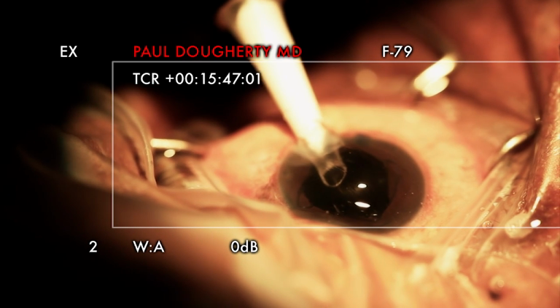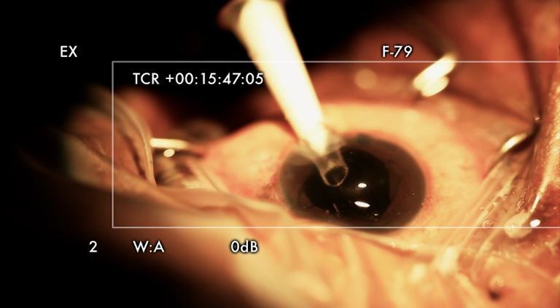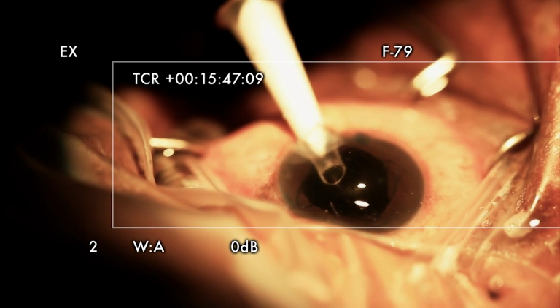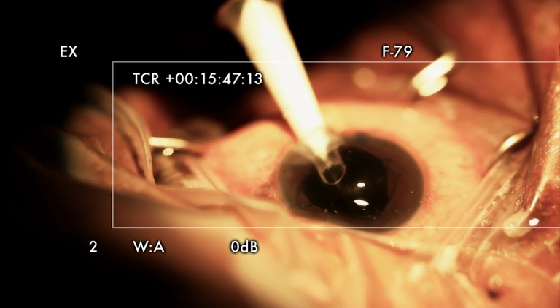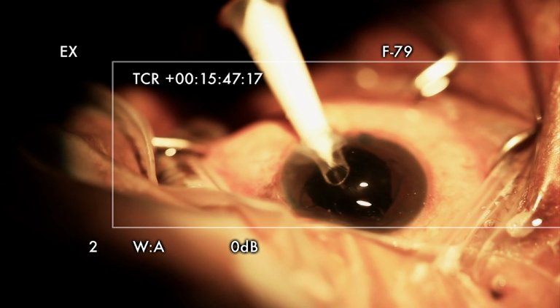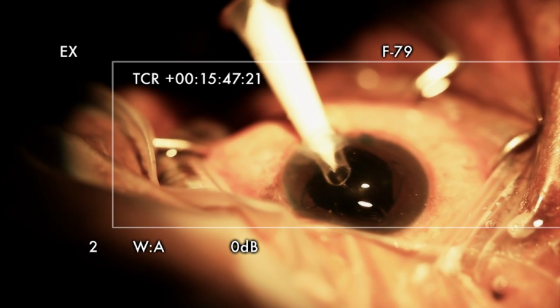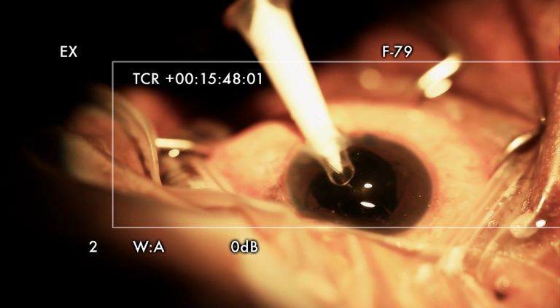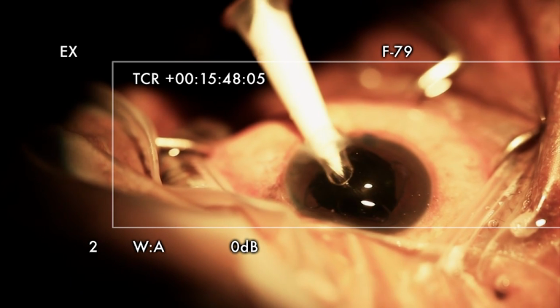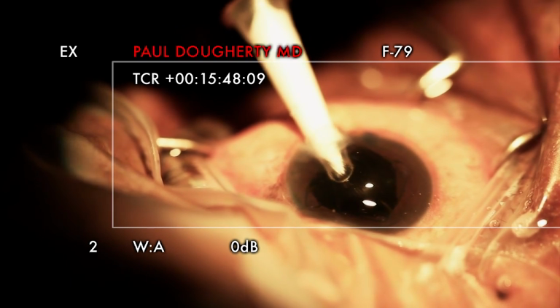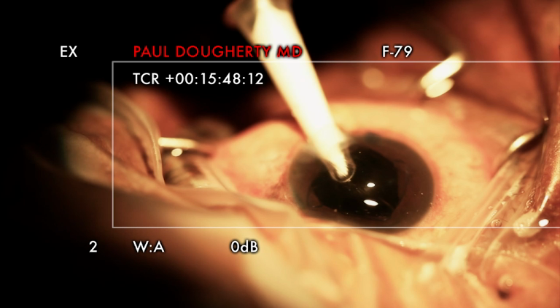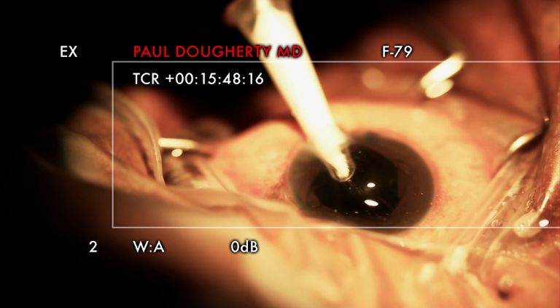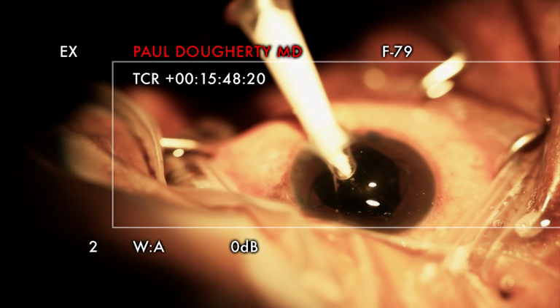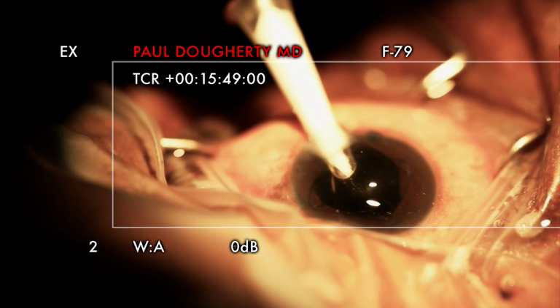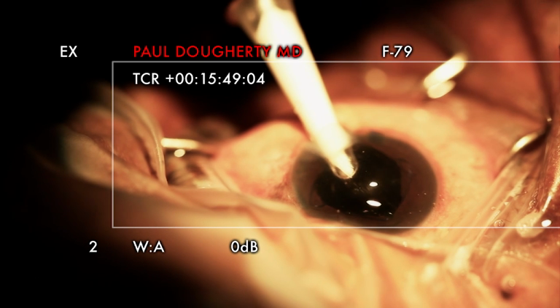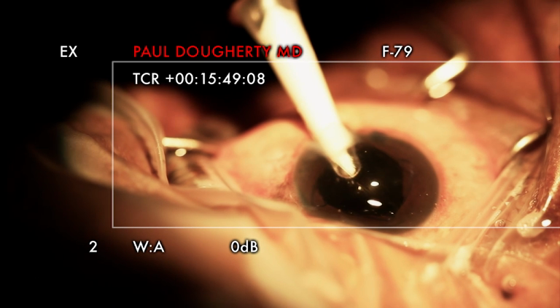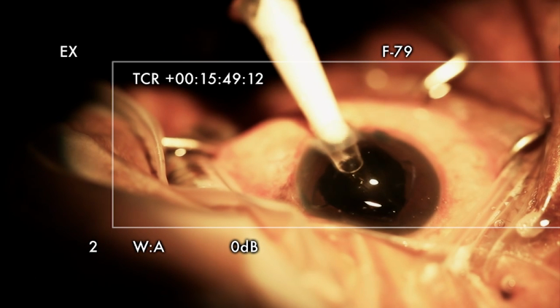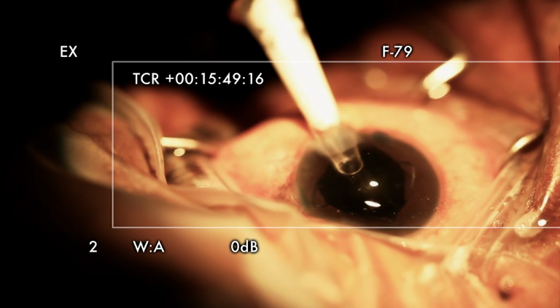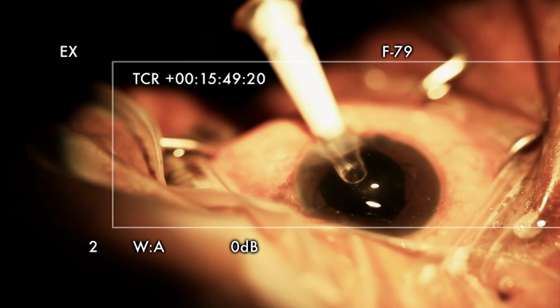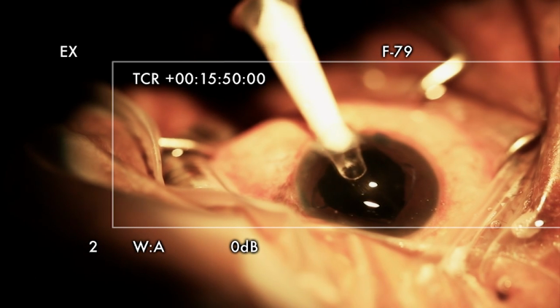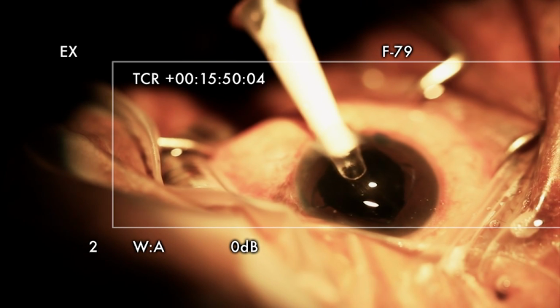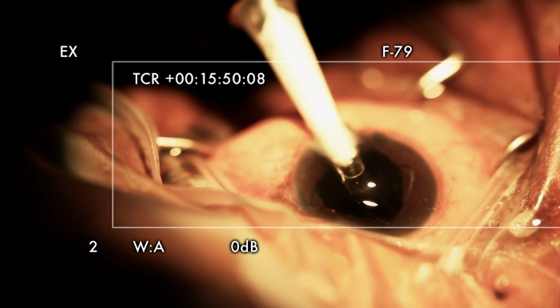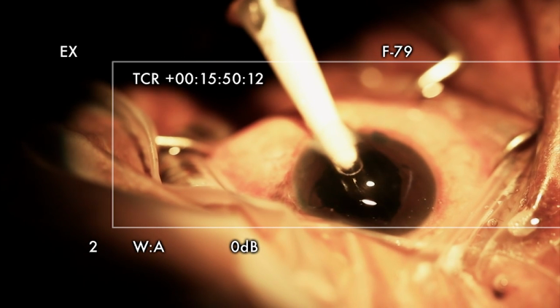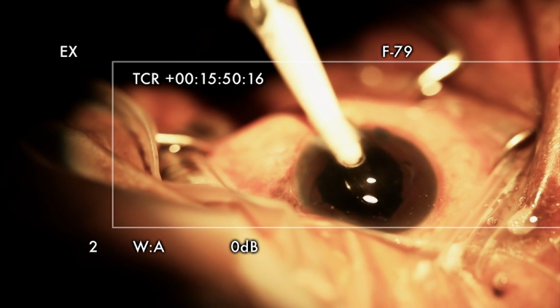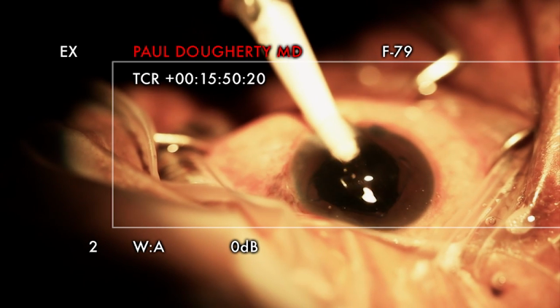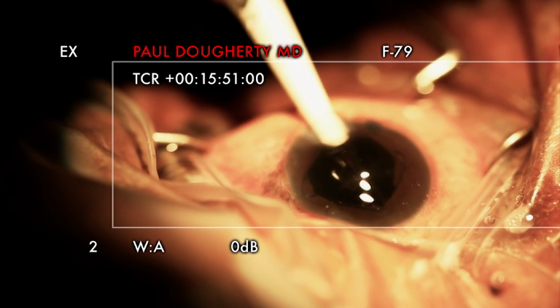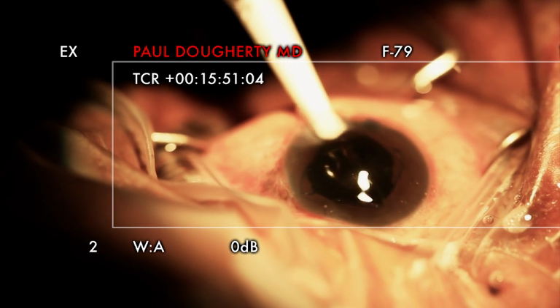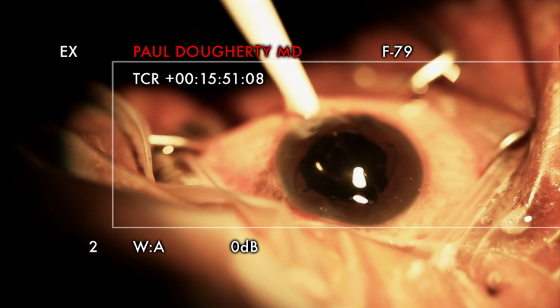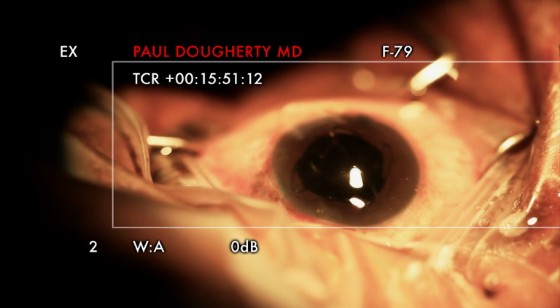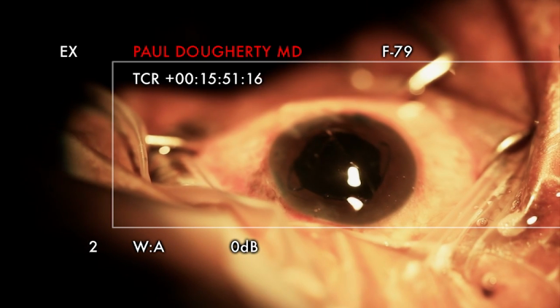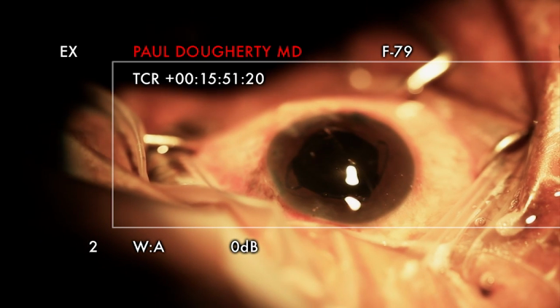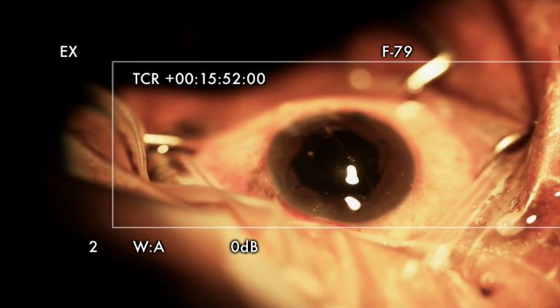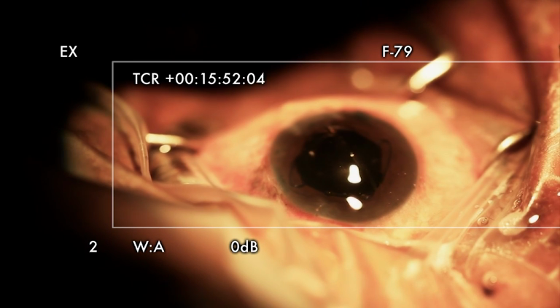Fibrotic capsule, small pupil, and glaucoma — and essentially a mature cataract. It was white — sneaky eye.